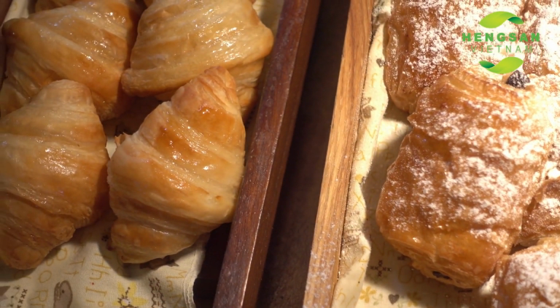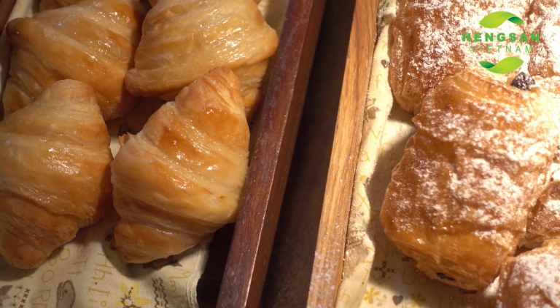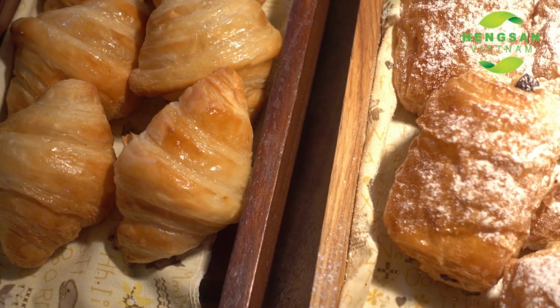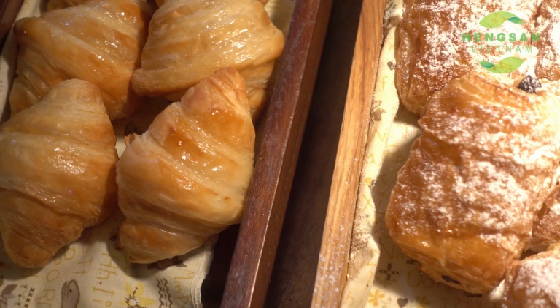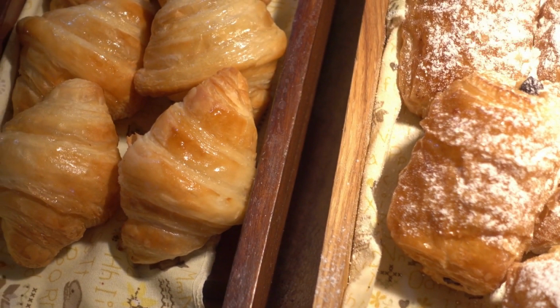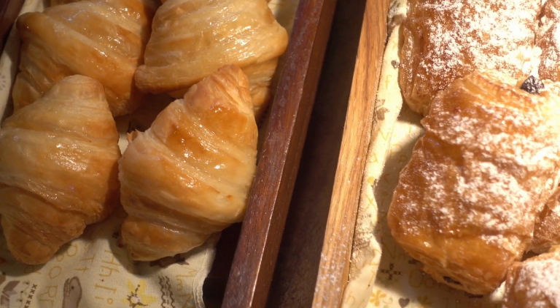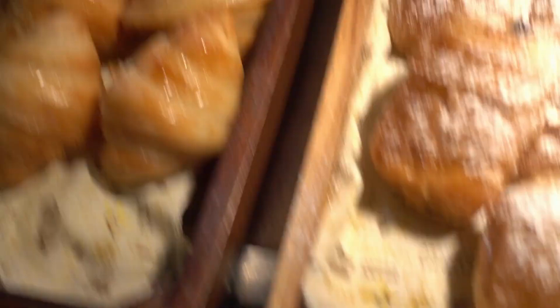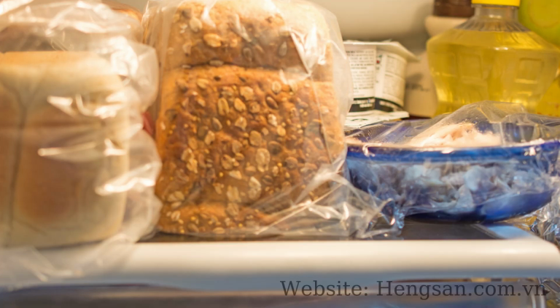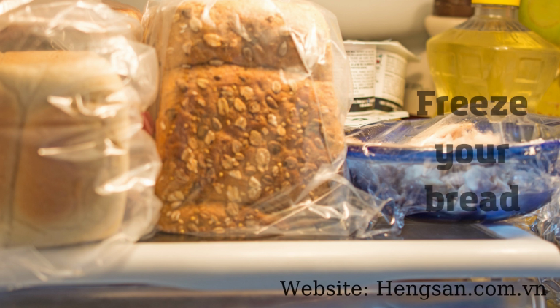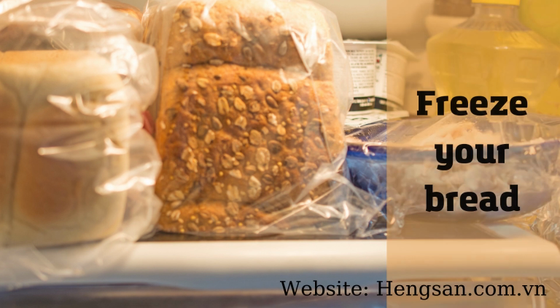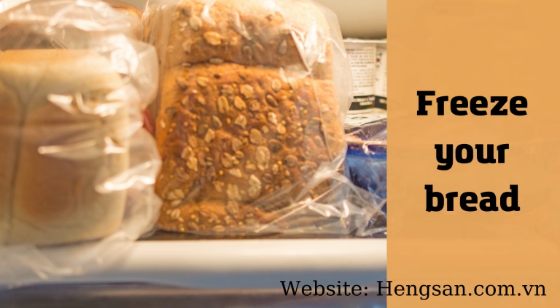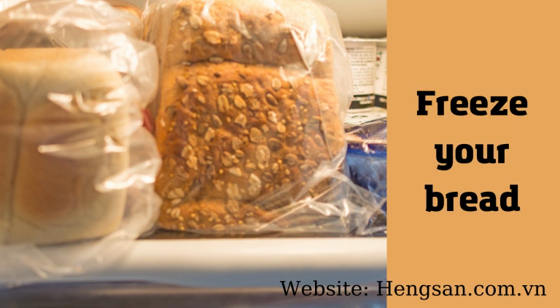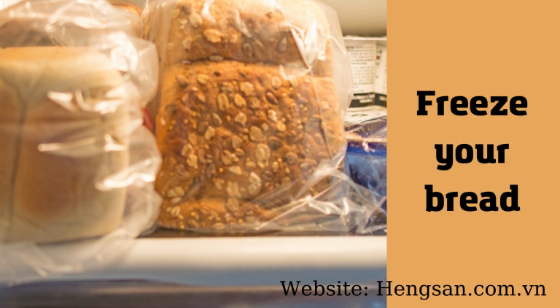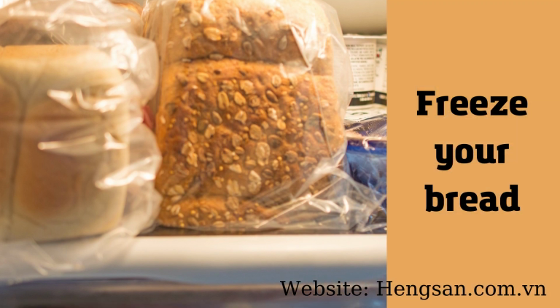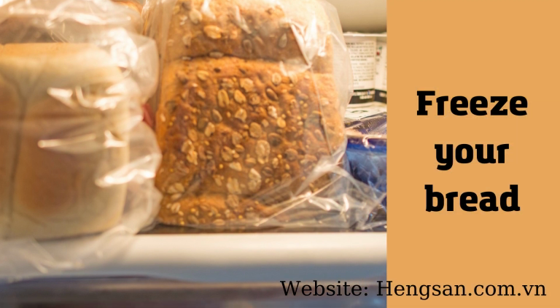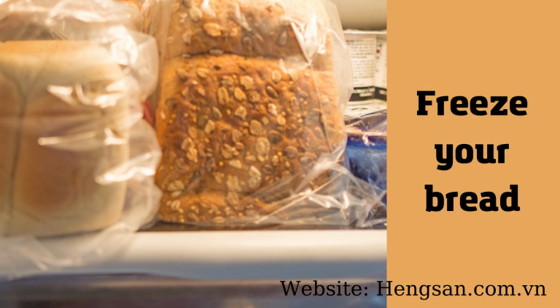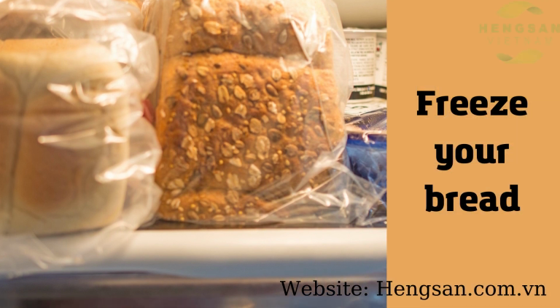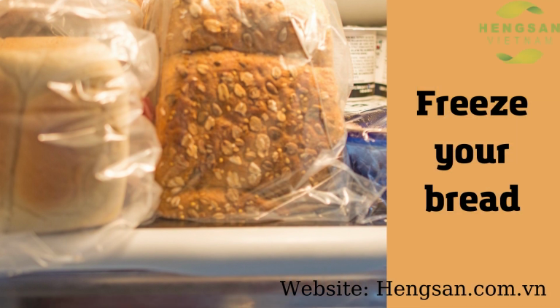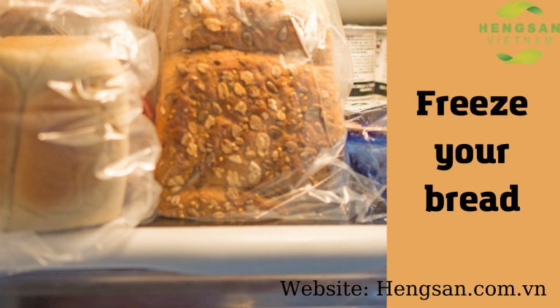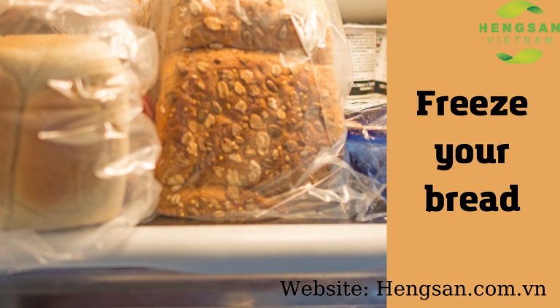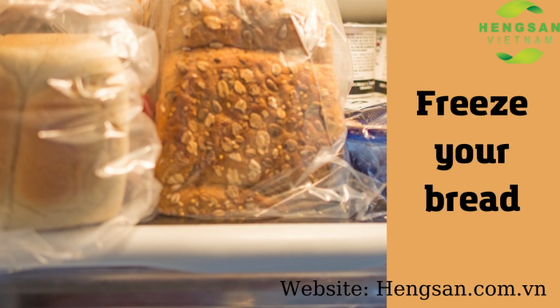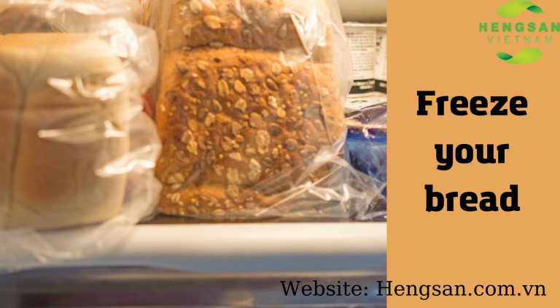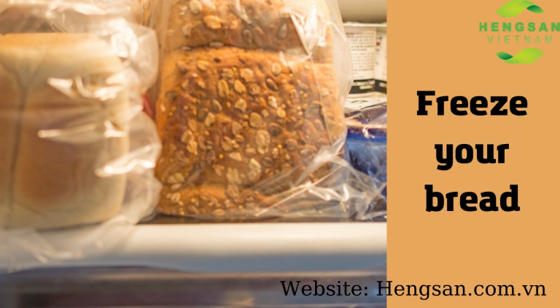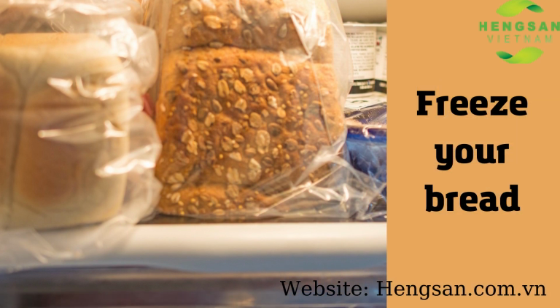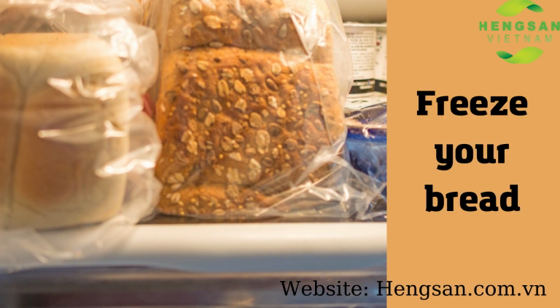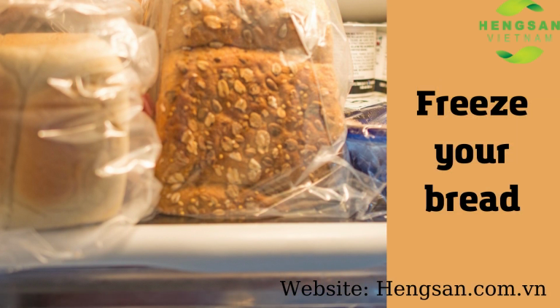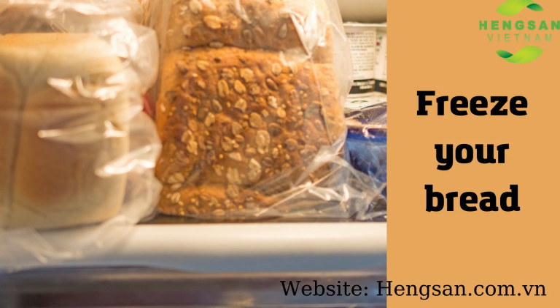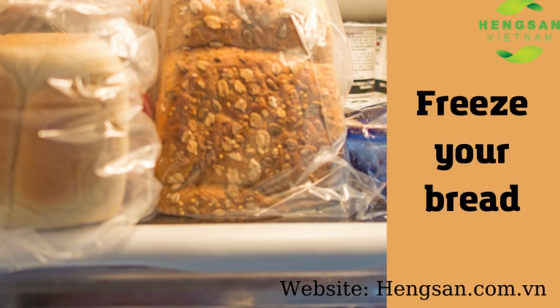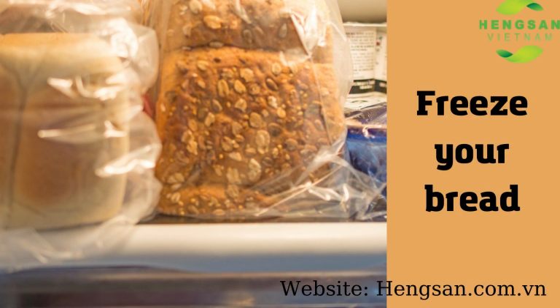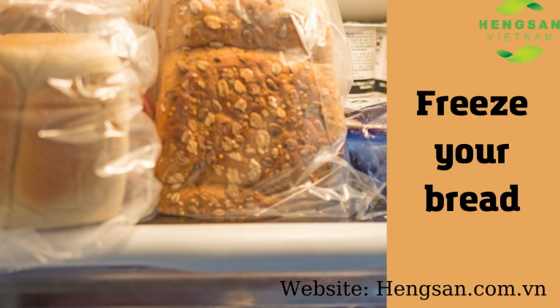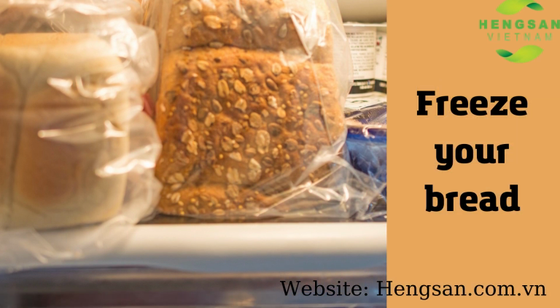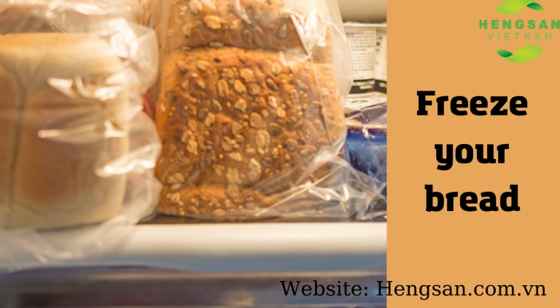First of all, you can freeze the bread. This is a traditional way to preserve bread.